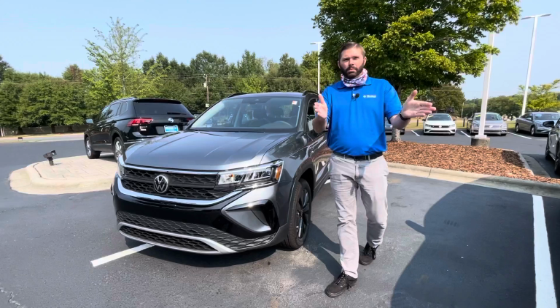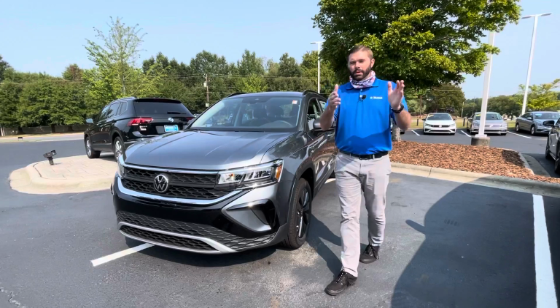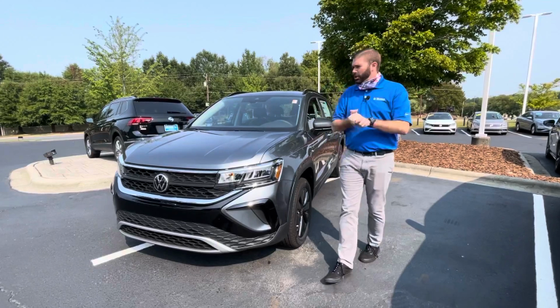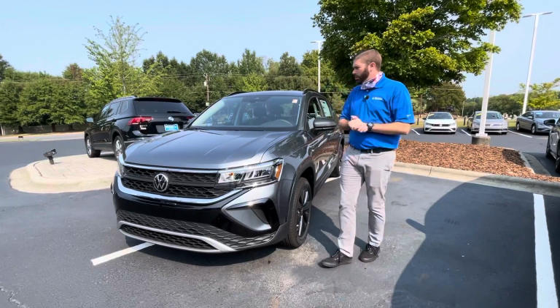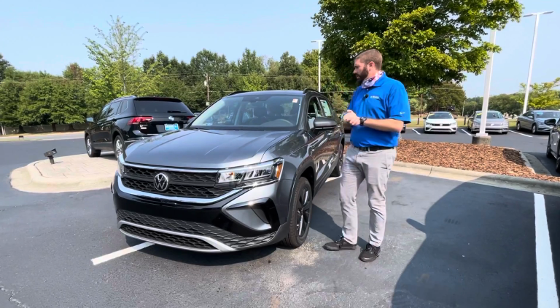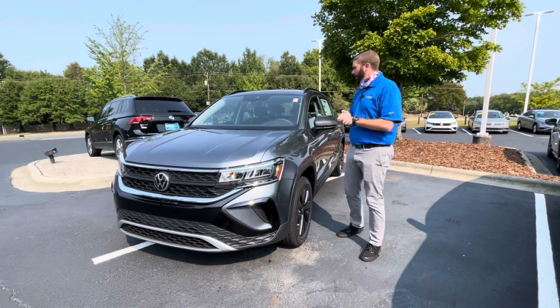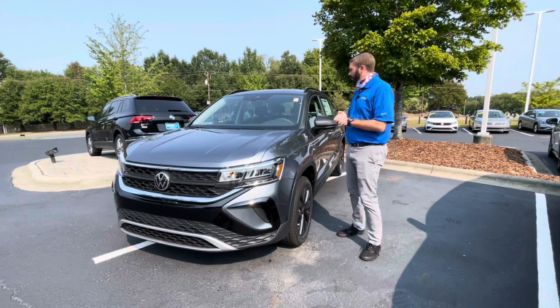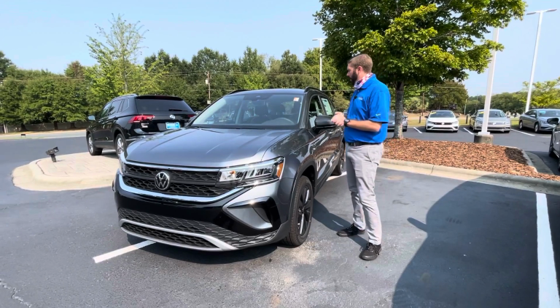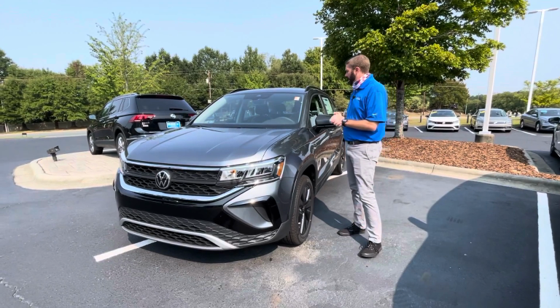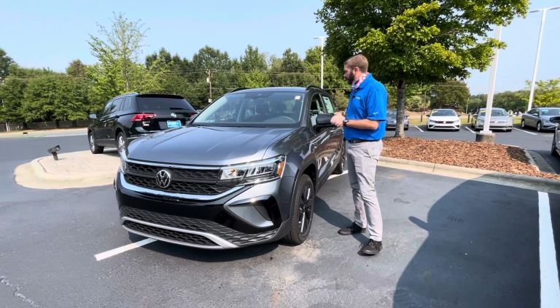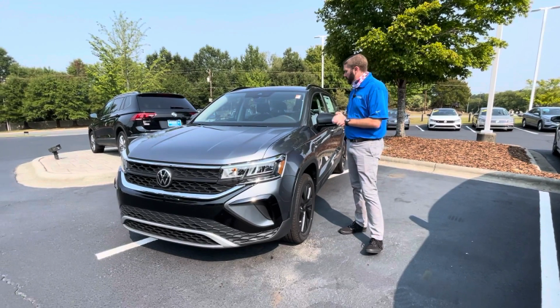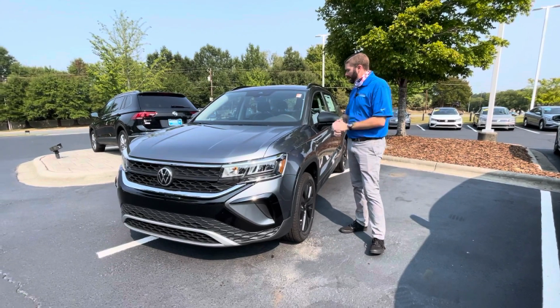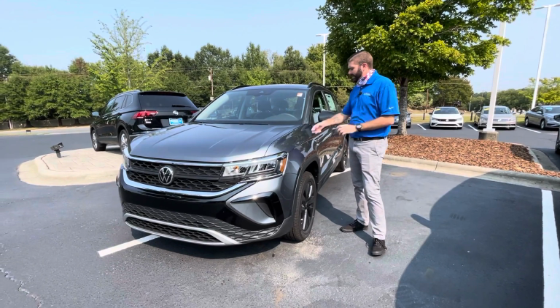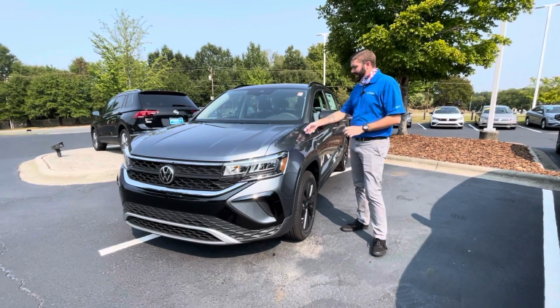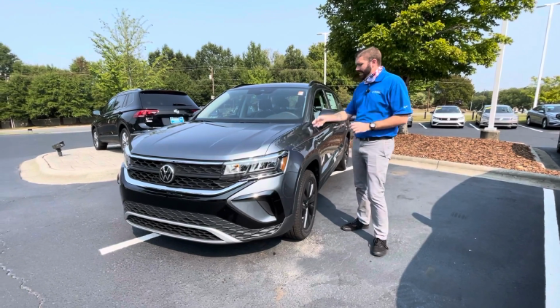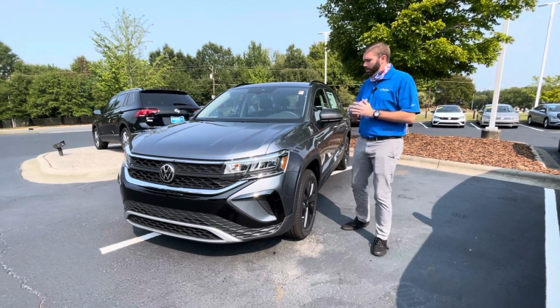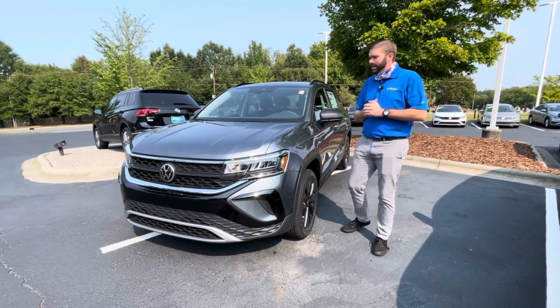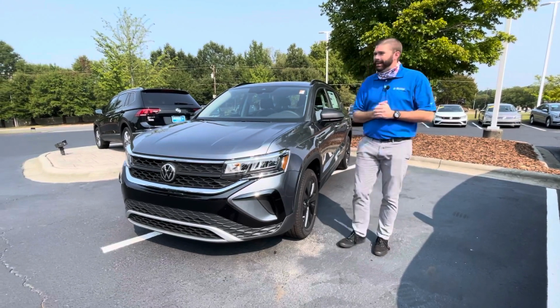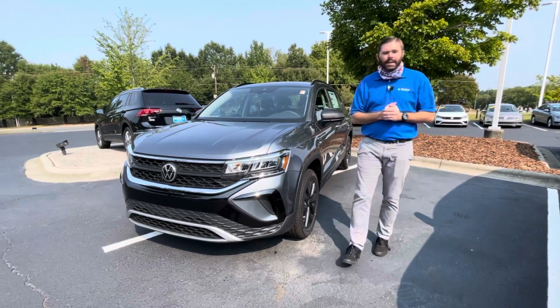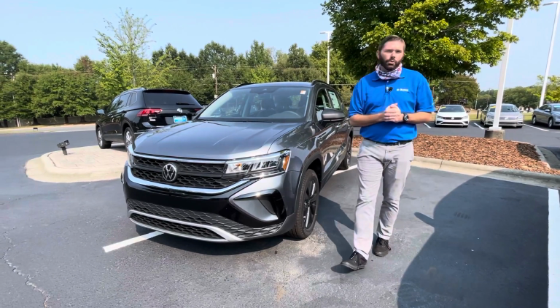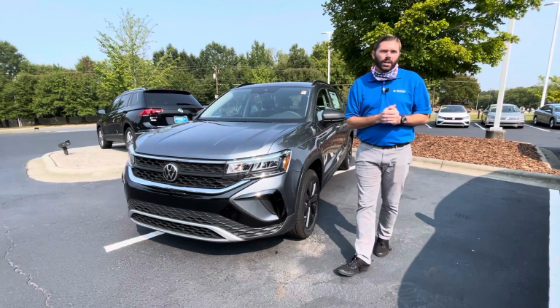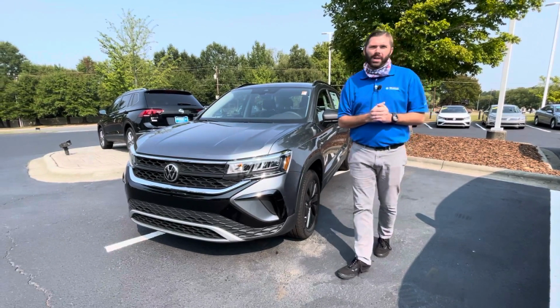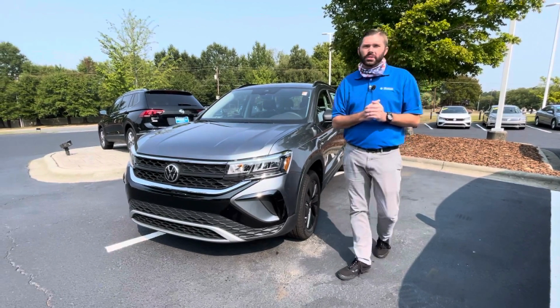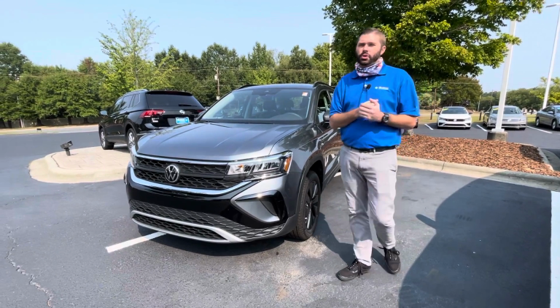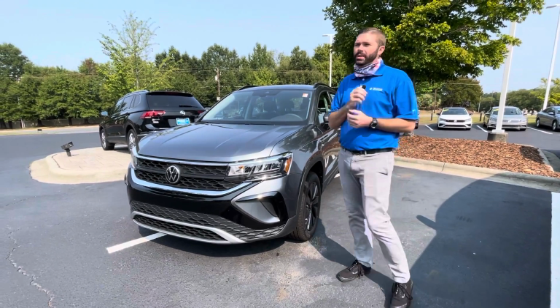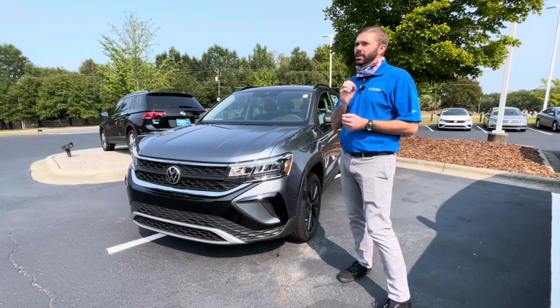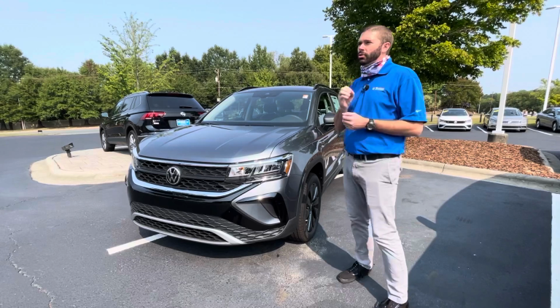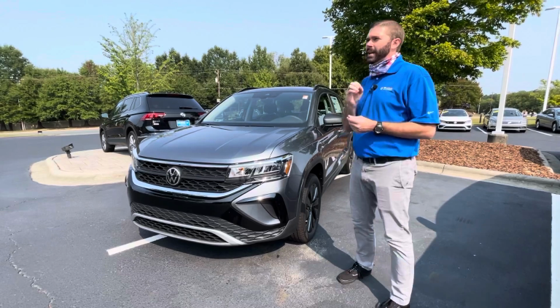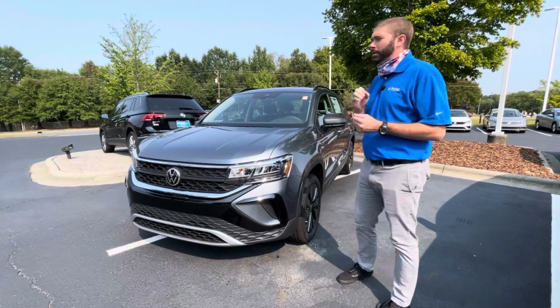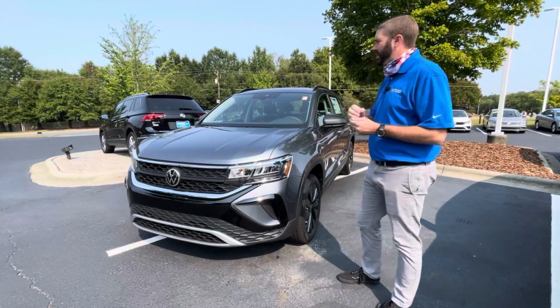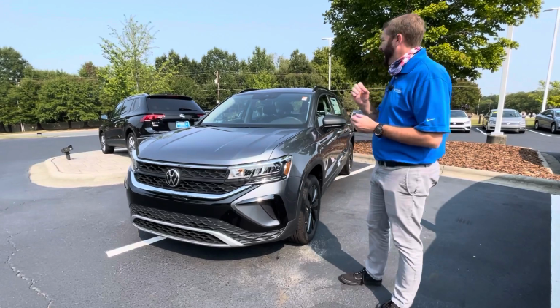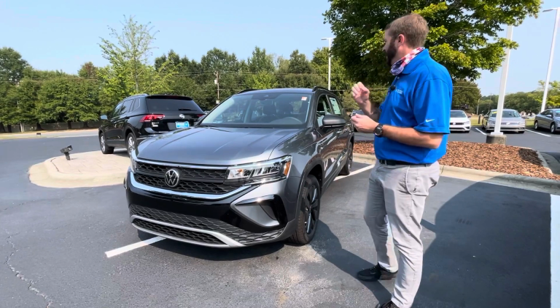Good morning, Michelle. Chris Harmon here with Carolina Volkswagen, standing here with the Platinum Gray 2022 Taos S.